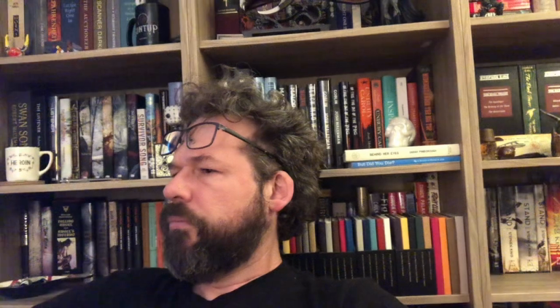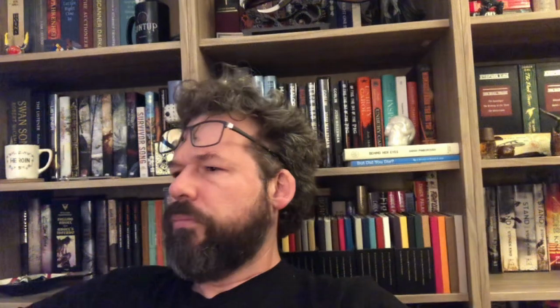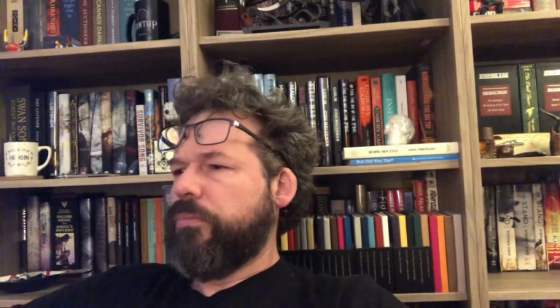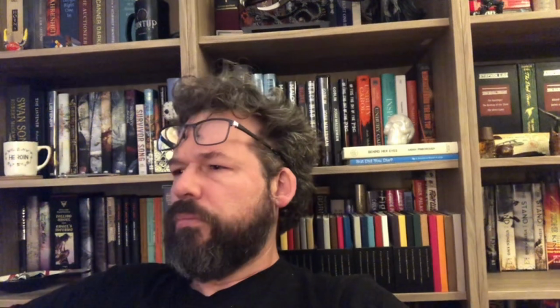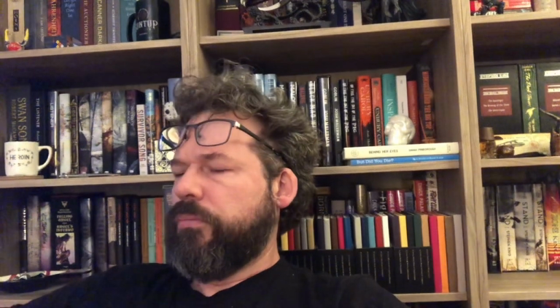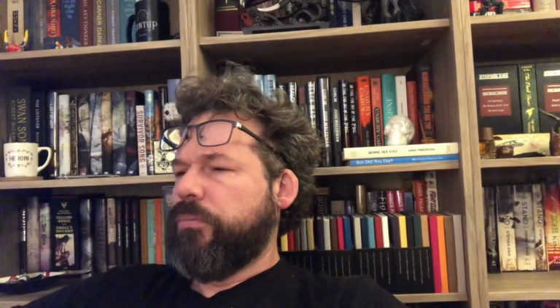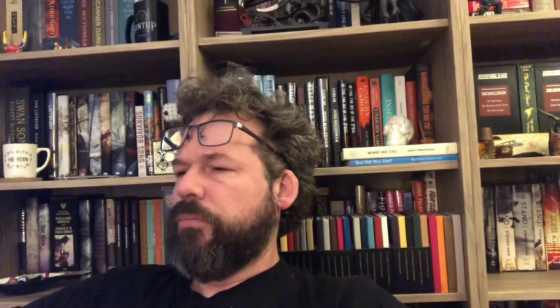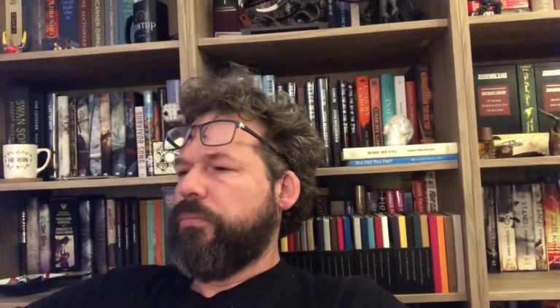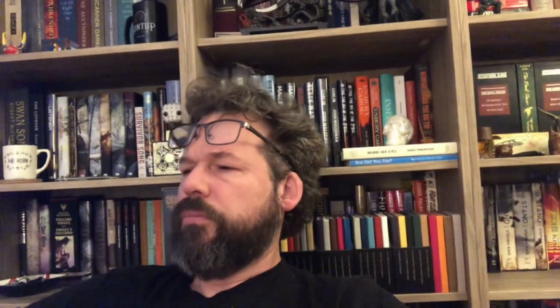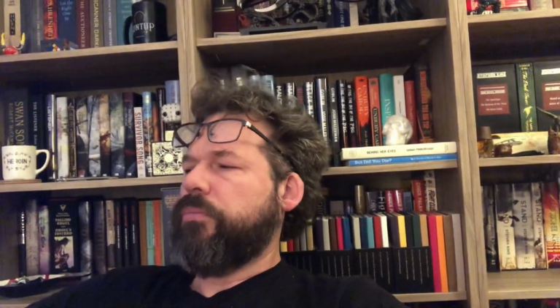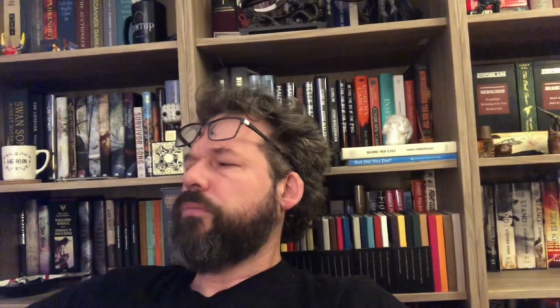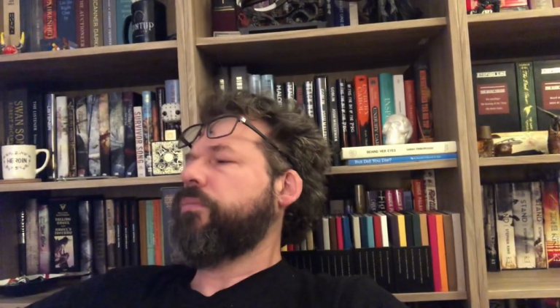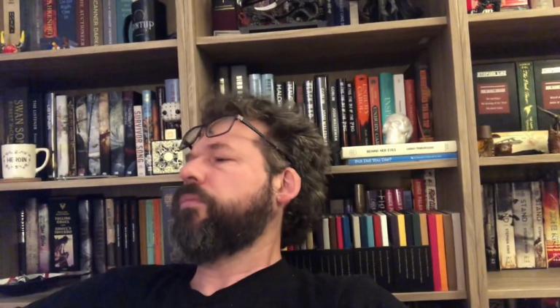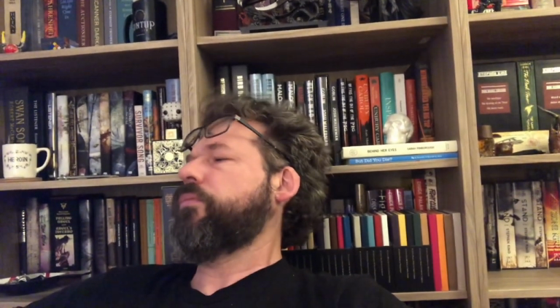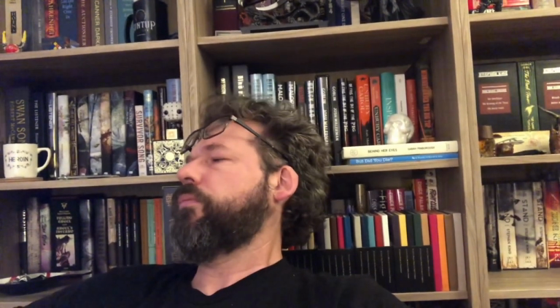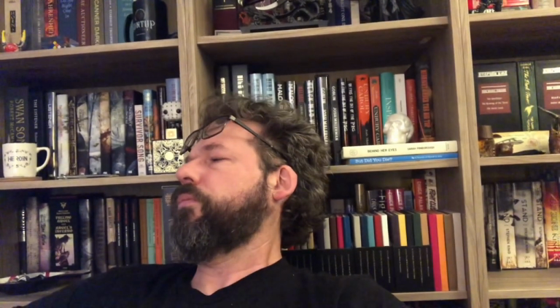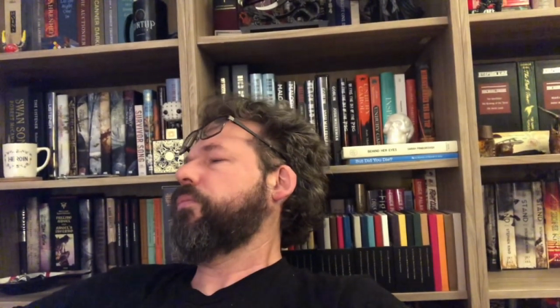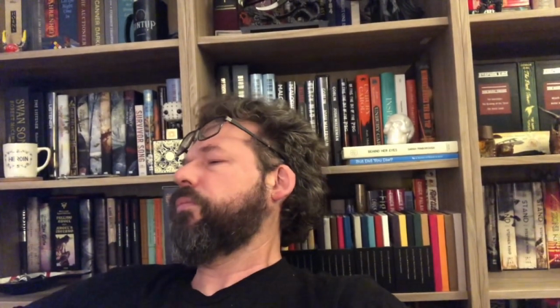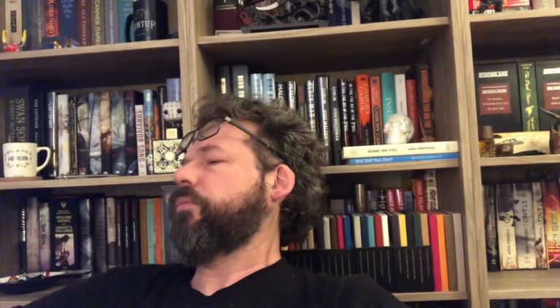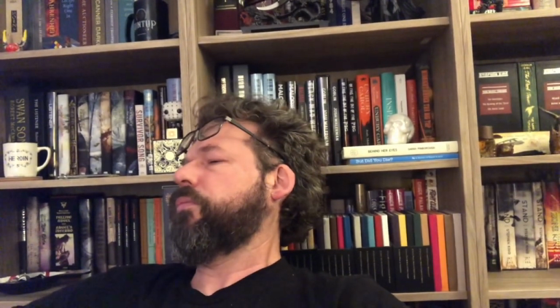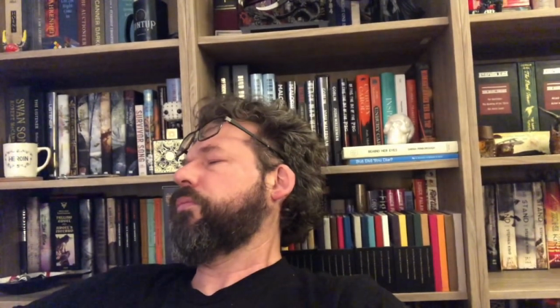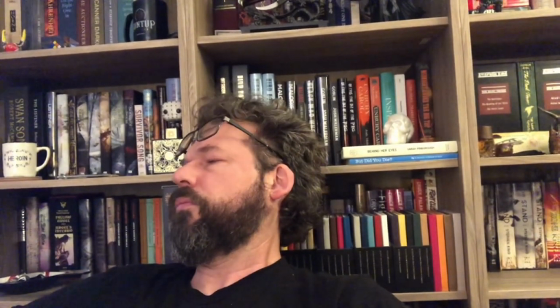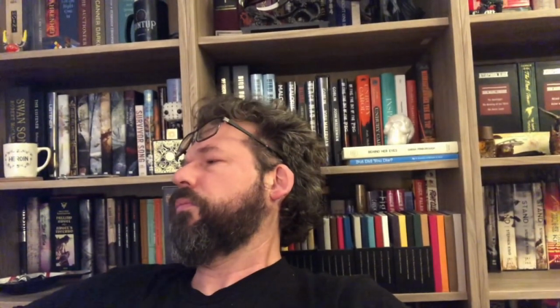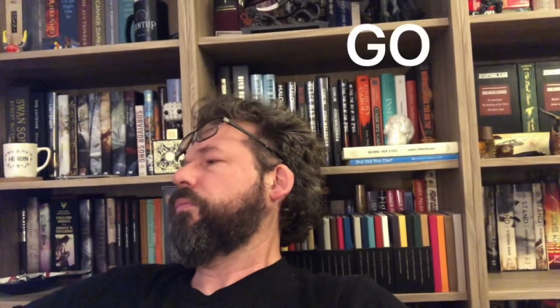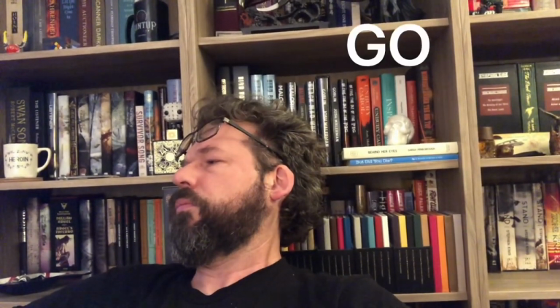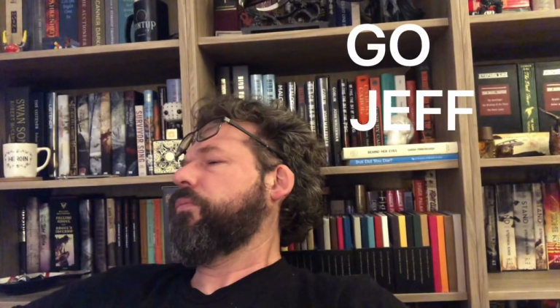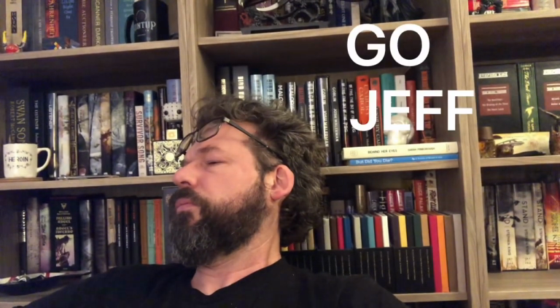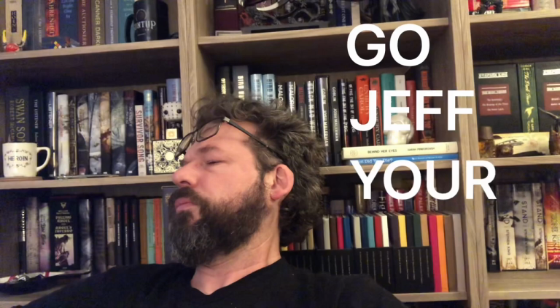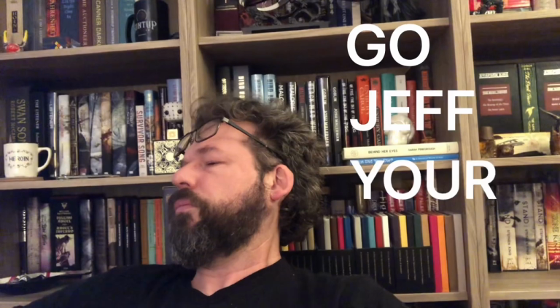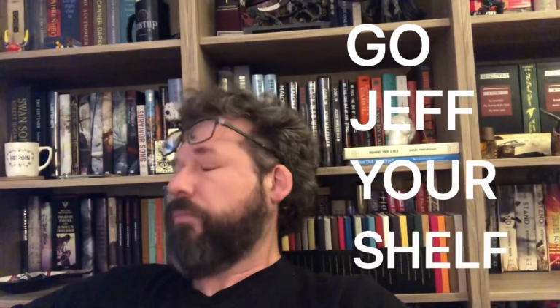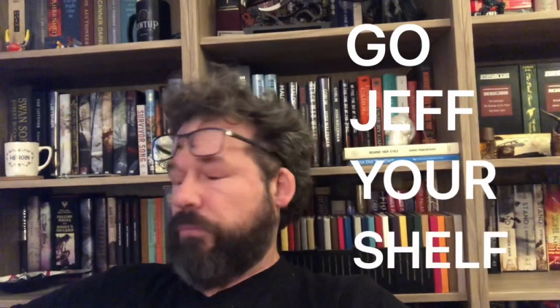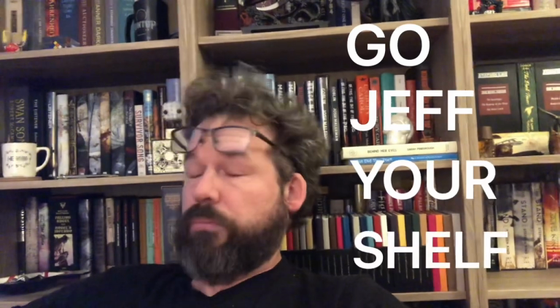It's a tour you can take sitting home by yourself. It's time once more to go Jeff Your Shelf.